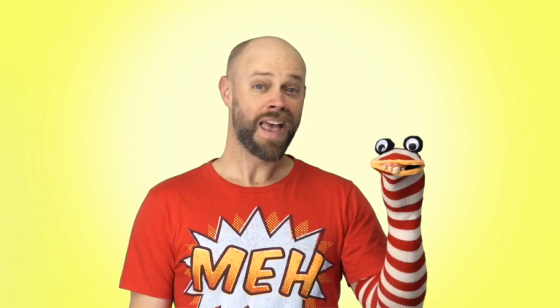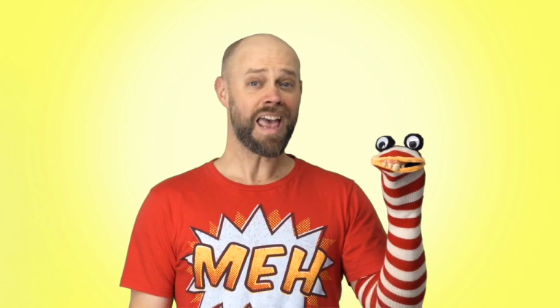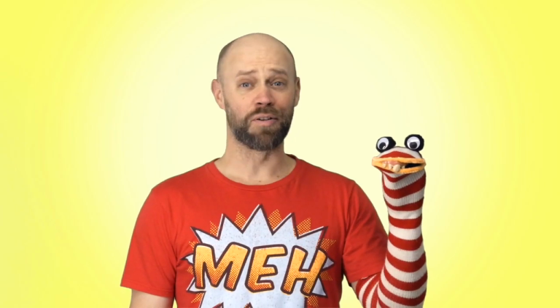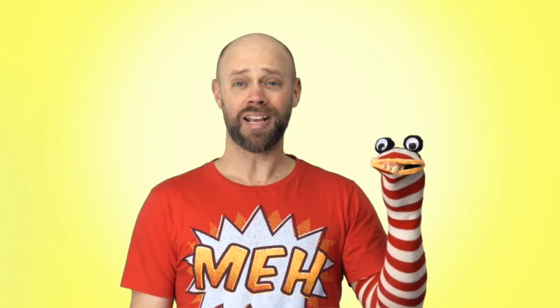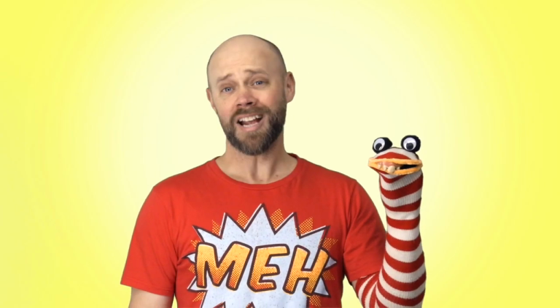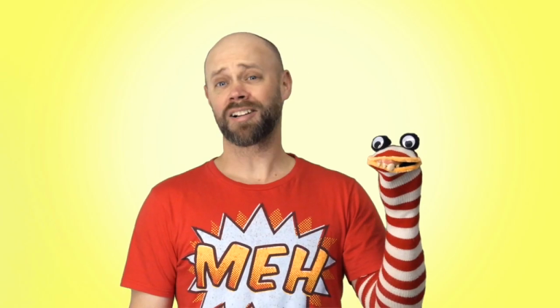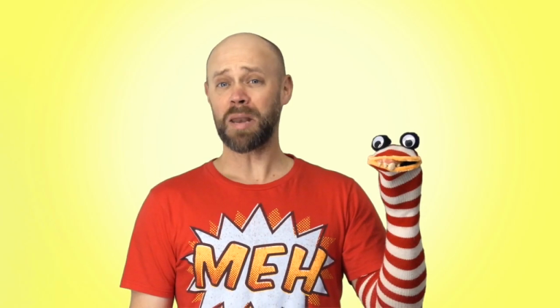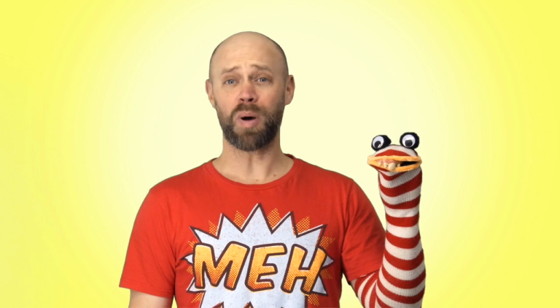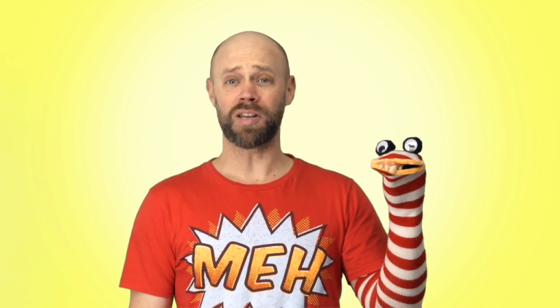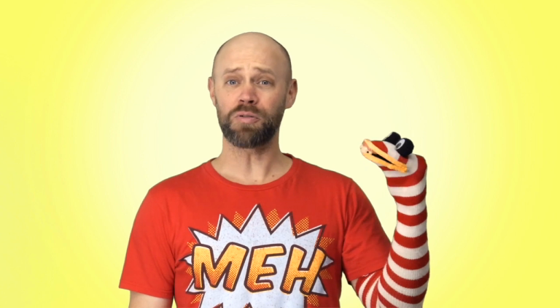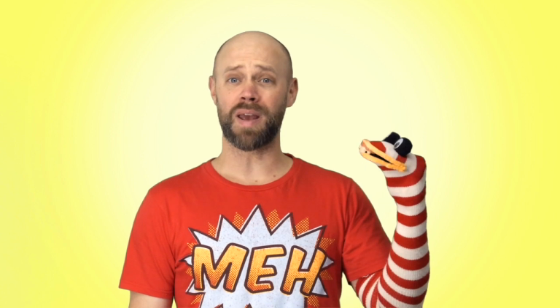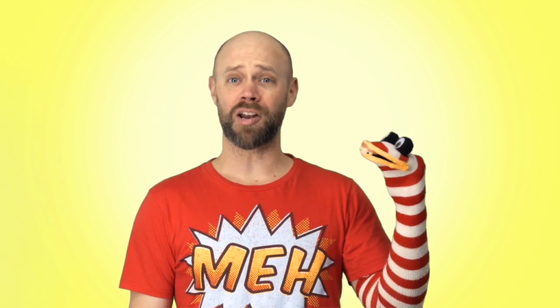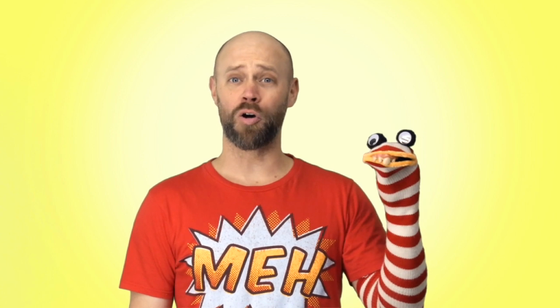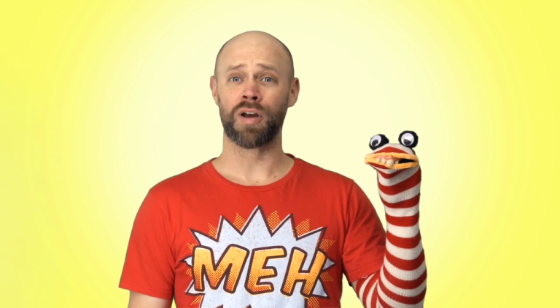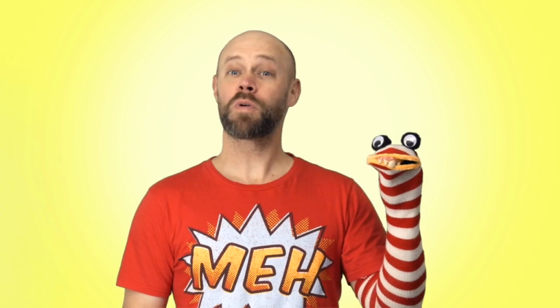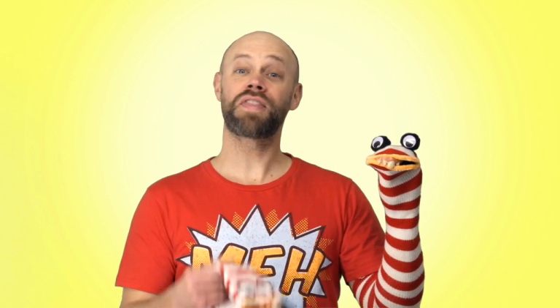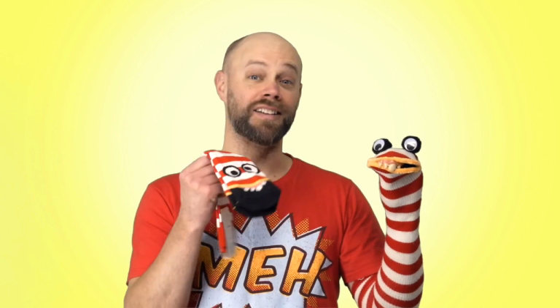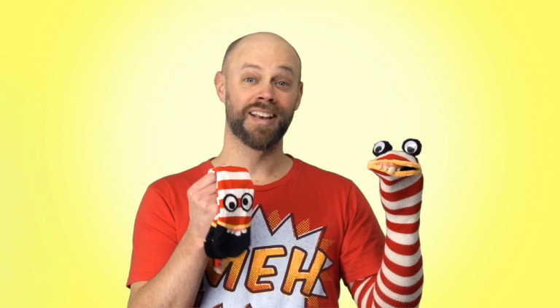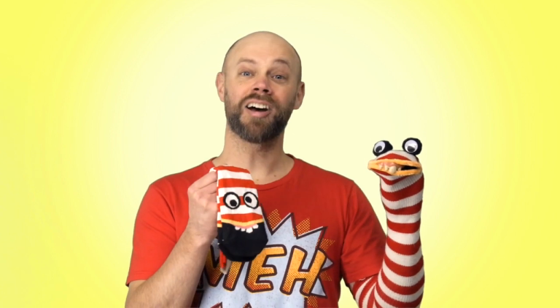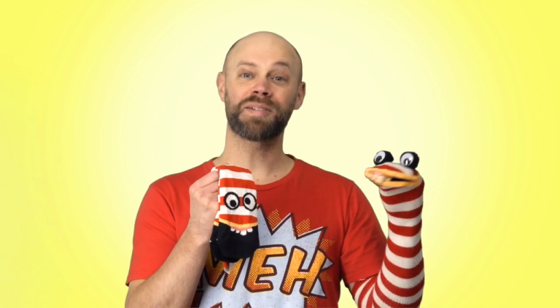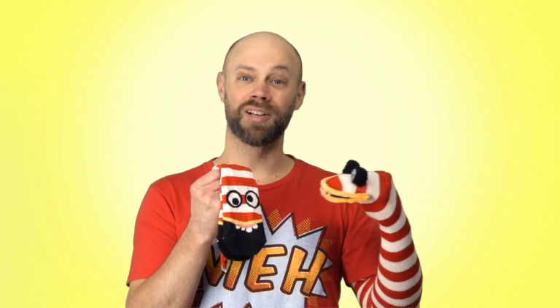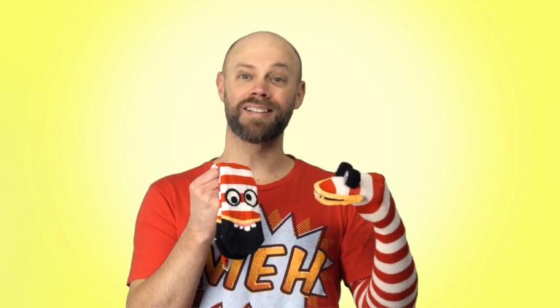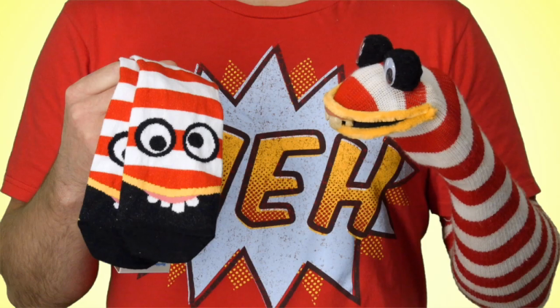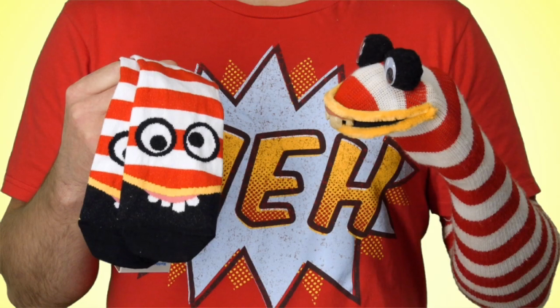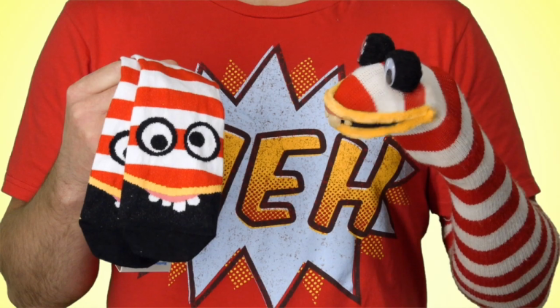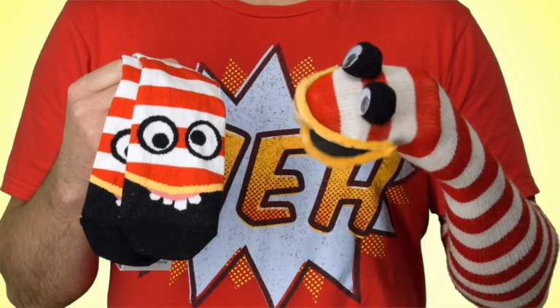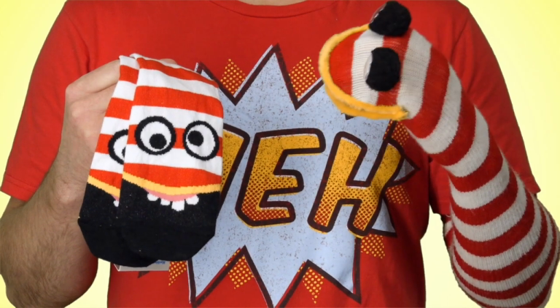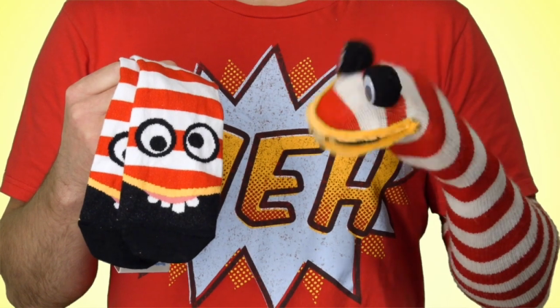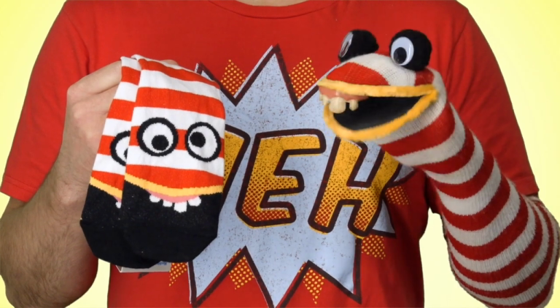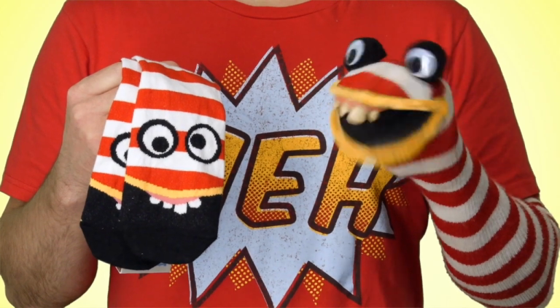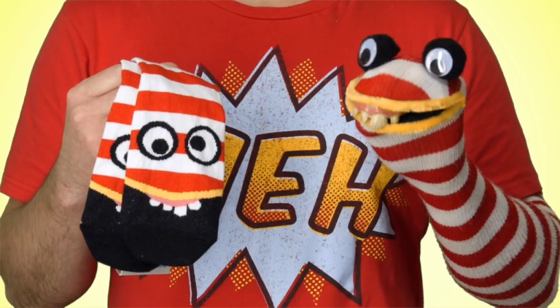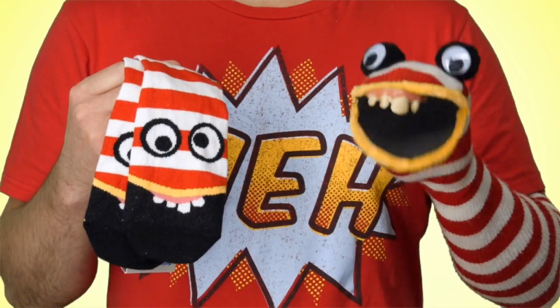Hey everybody, it's a Glenn puppet you can make at home with these custom Glenn socks. This is so fucked up.